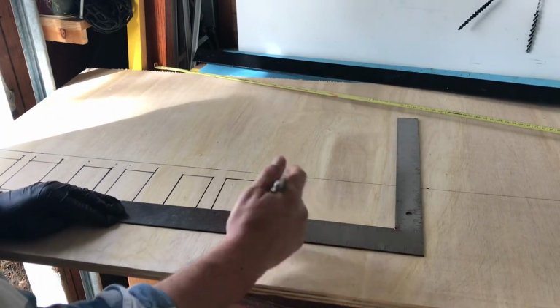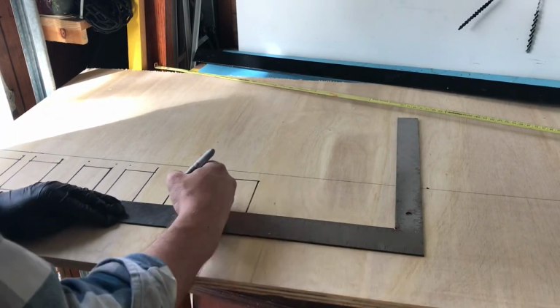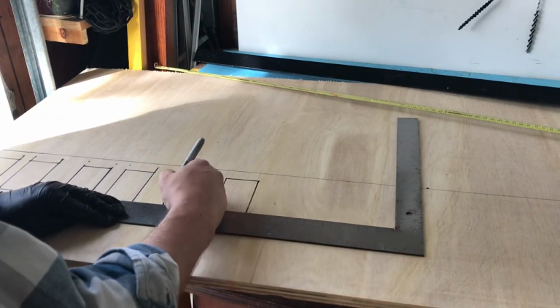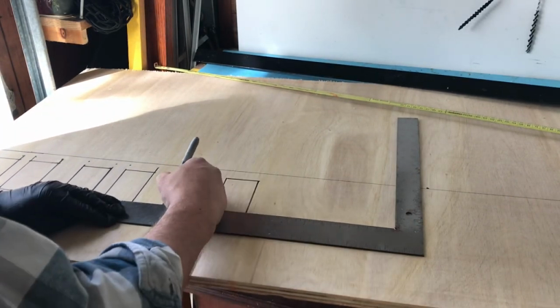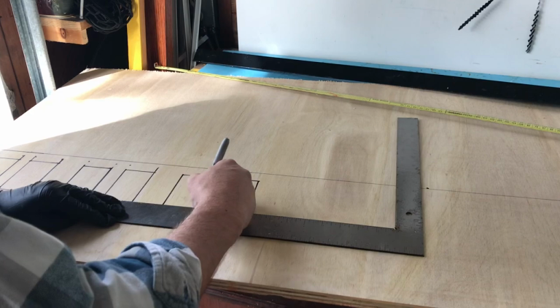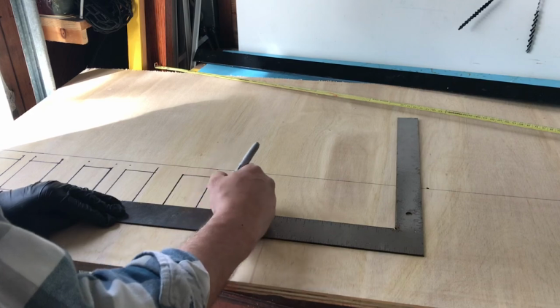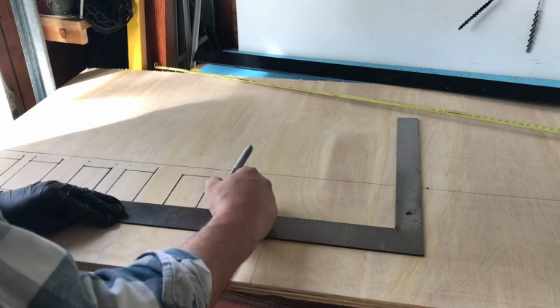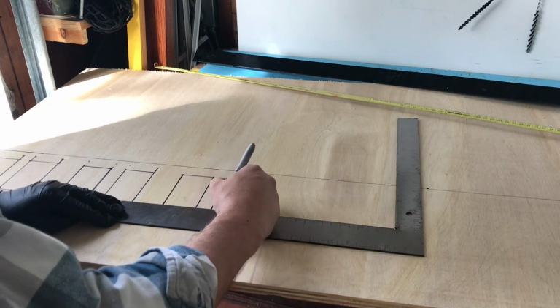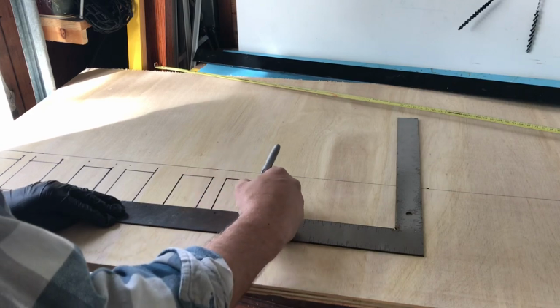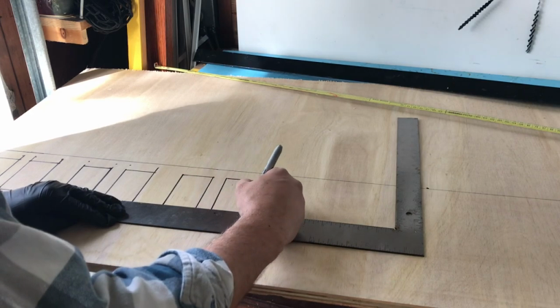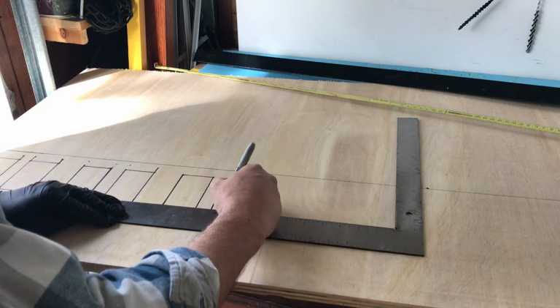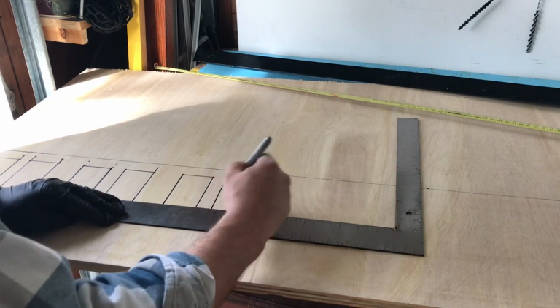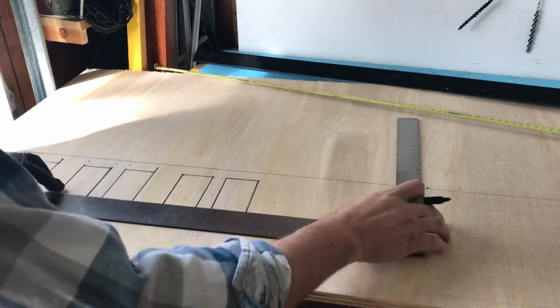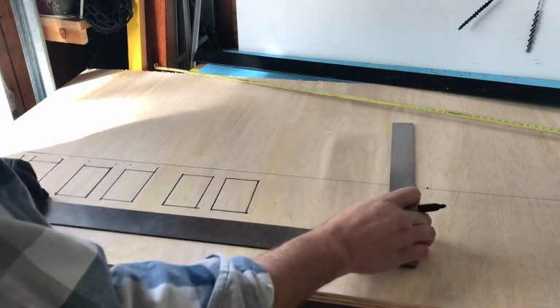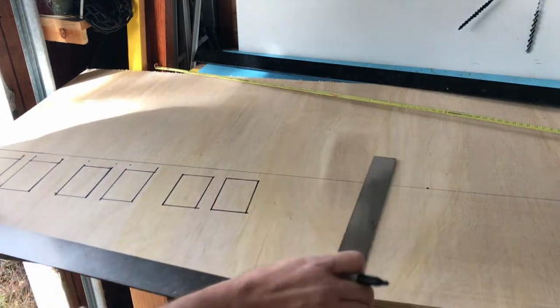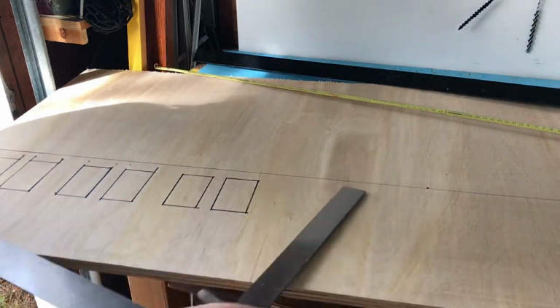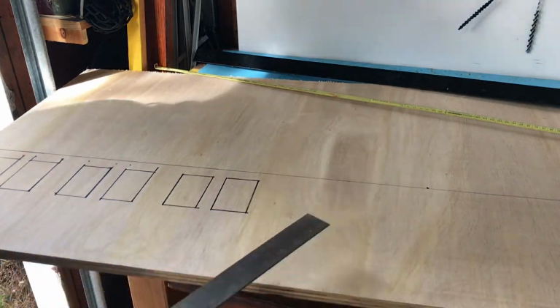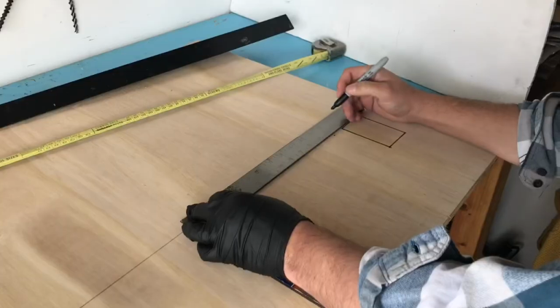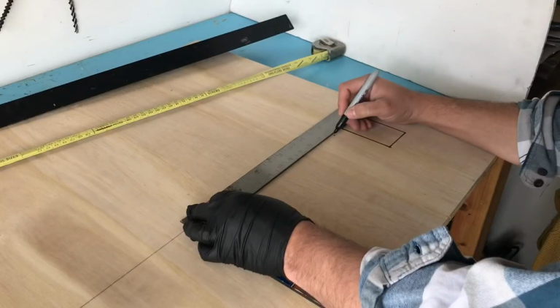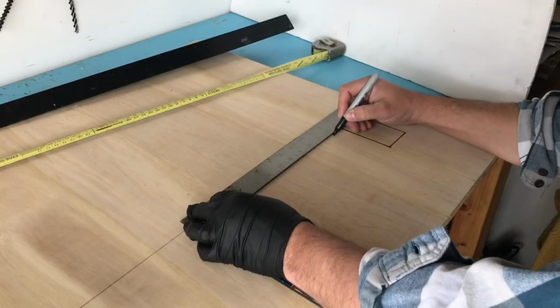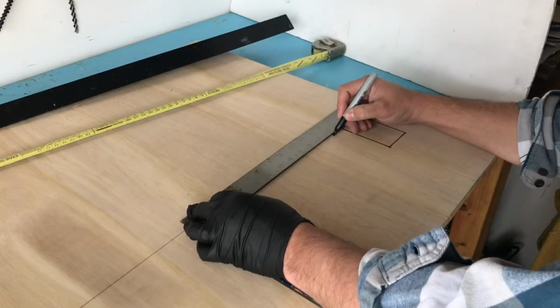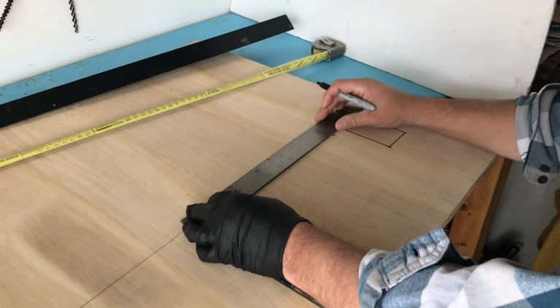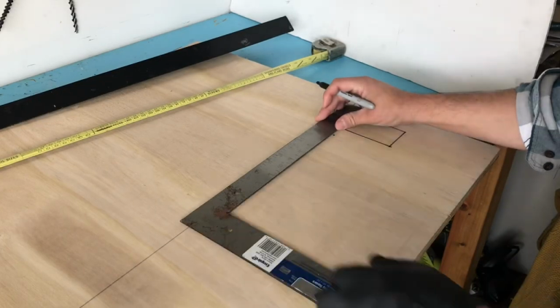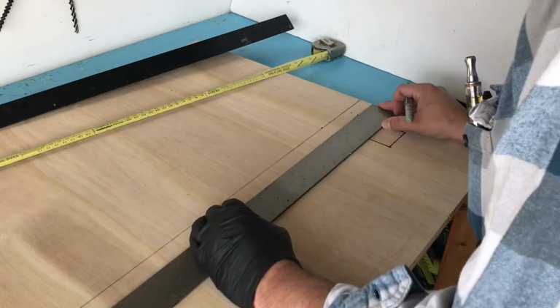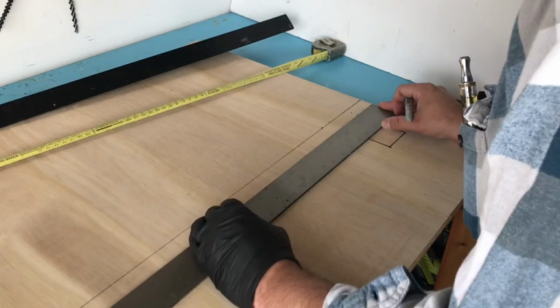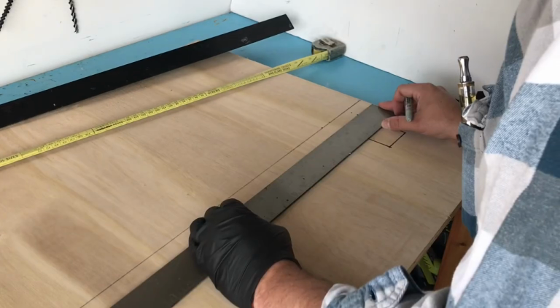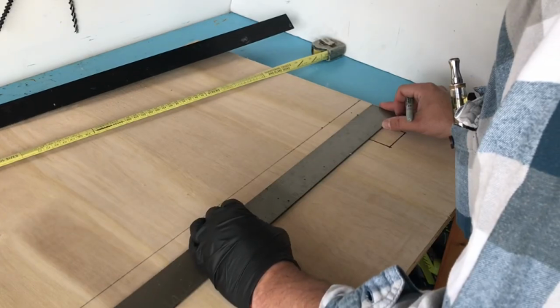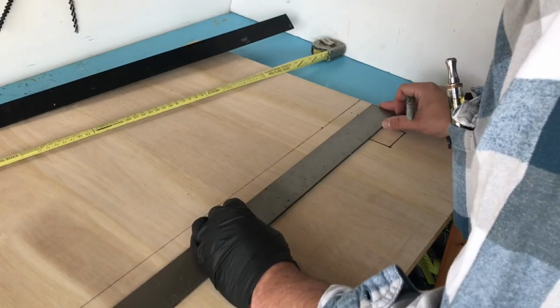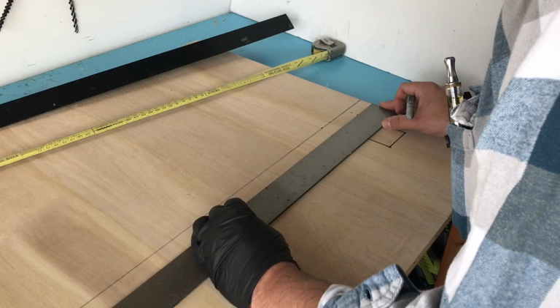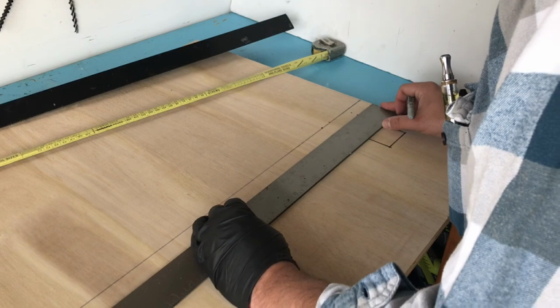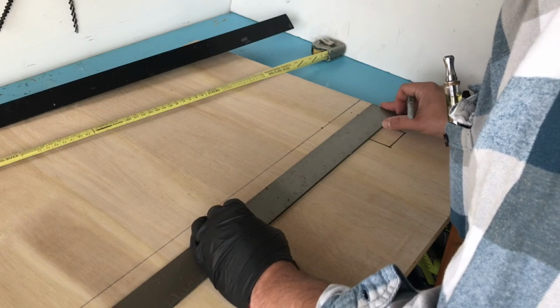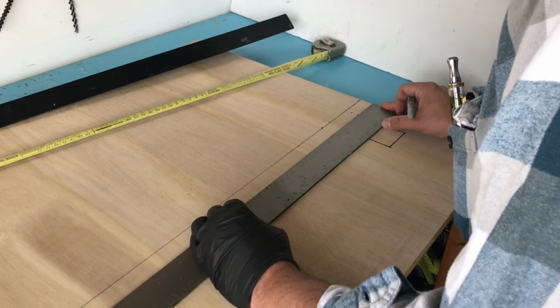Each double set of windows will be spaced out two inches apart. Each window in the double set will be spaced out one inch apart.